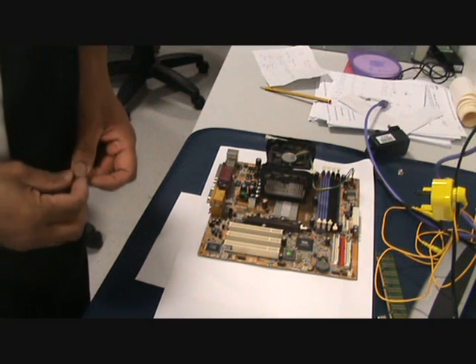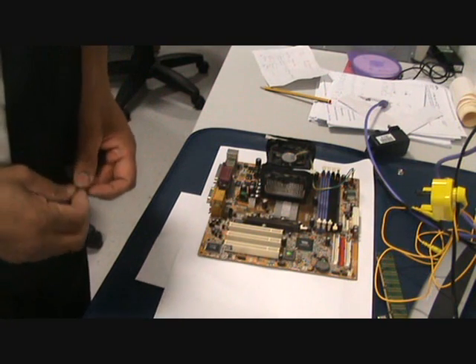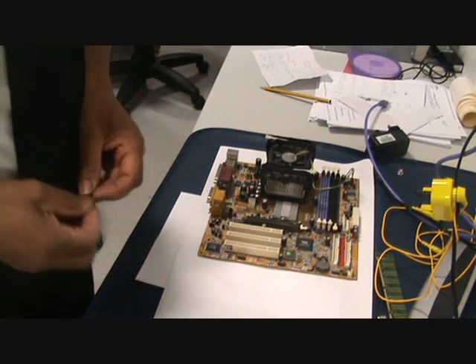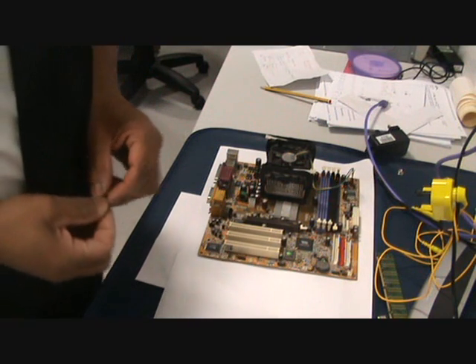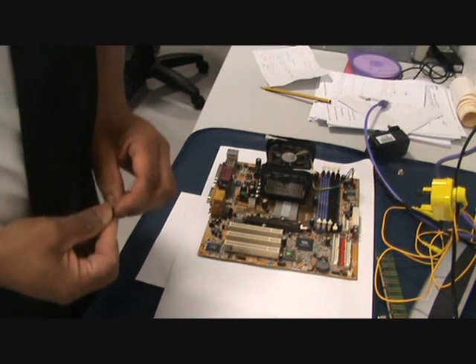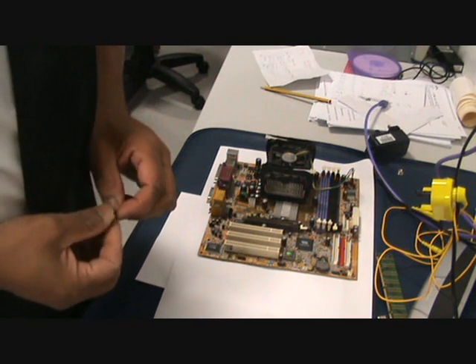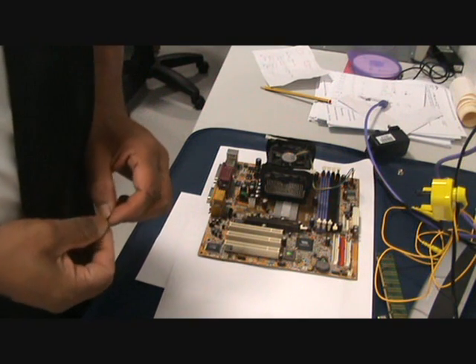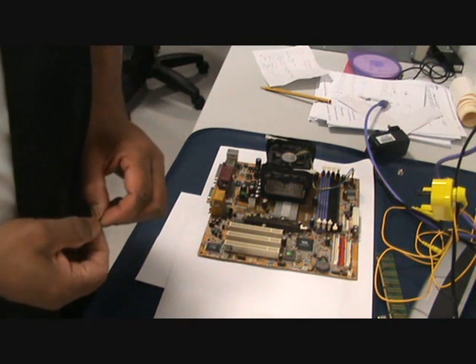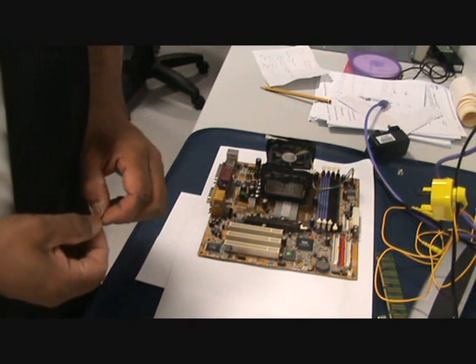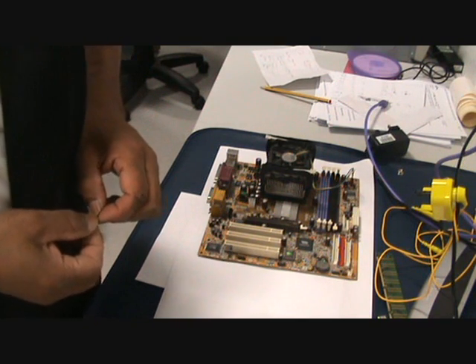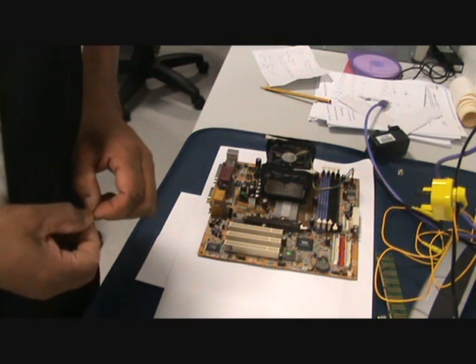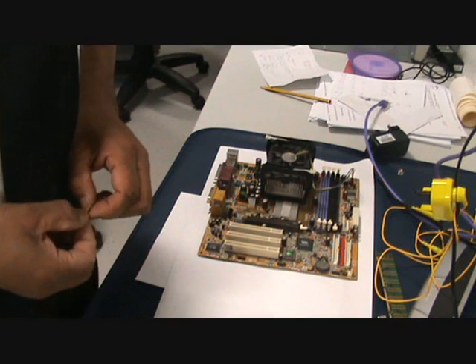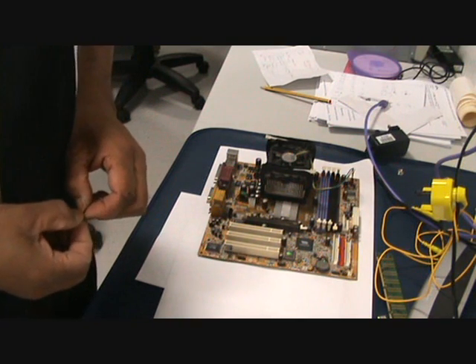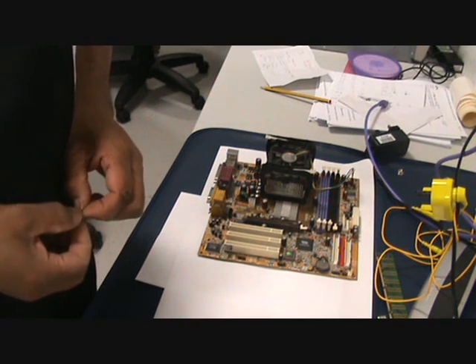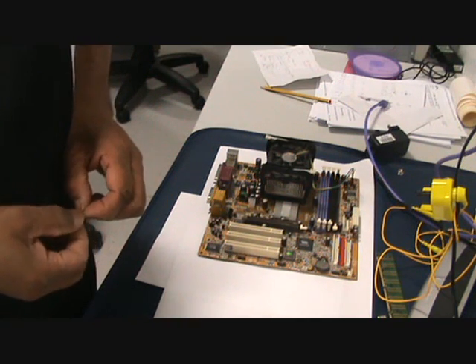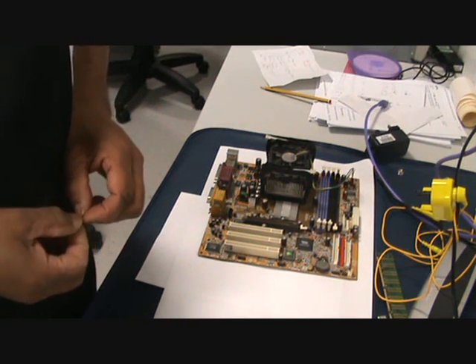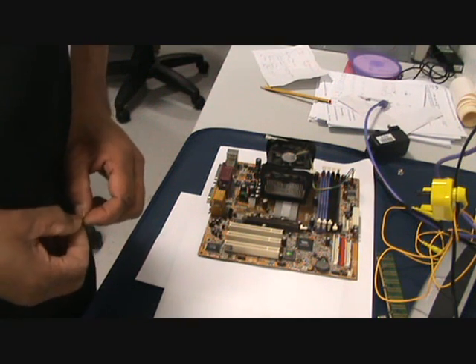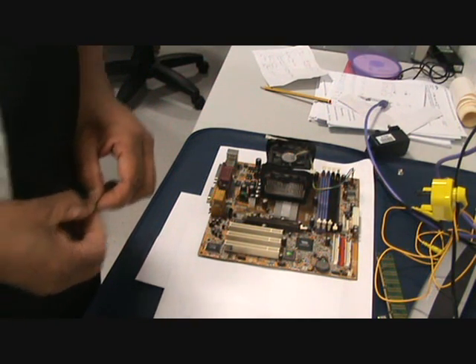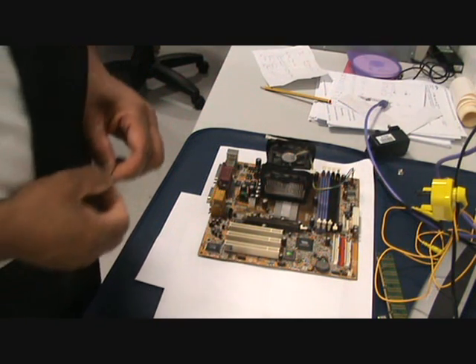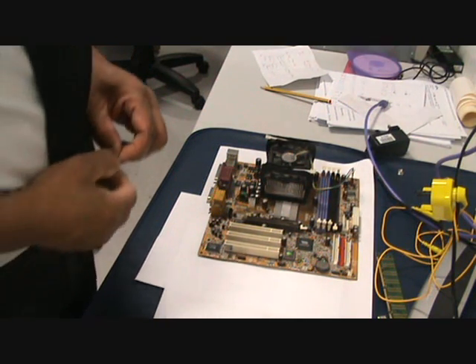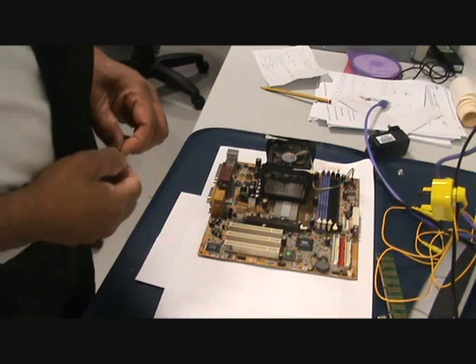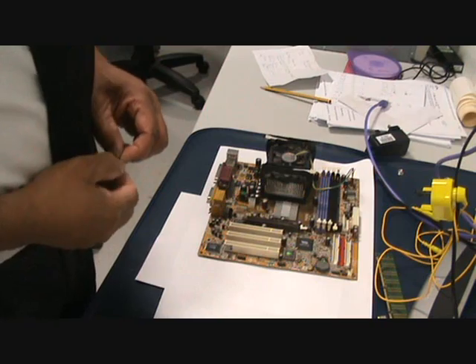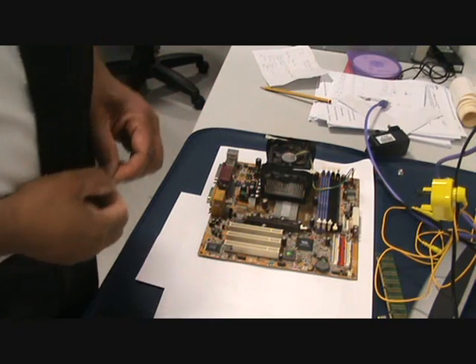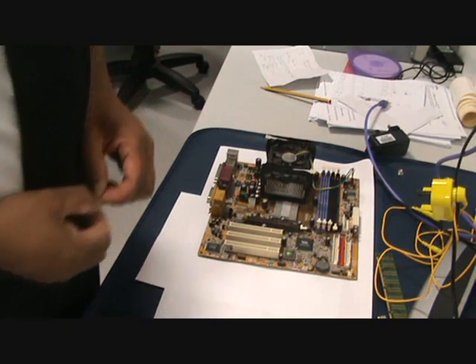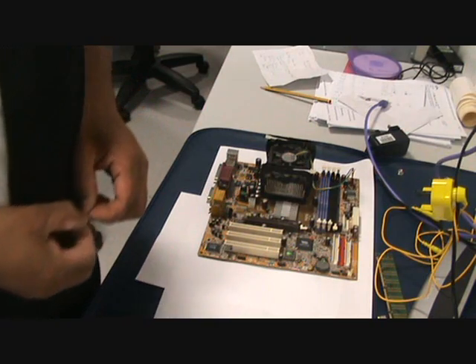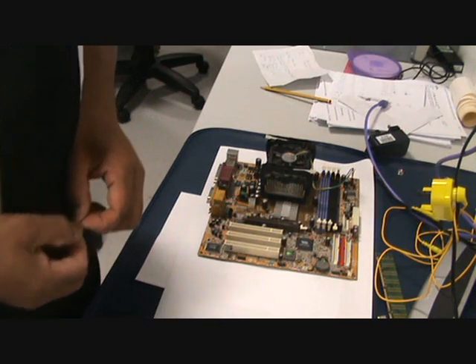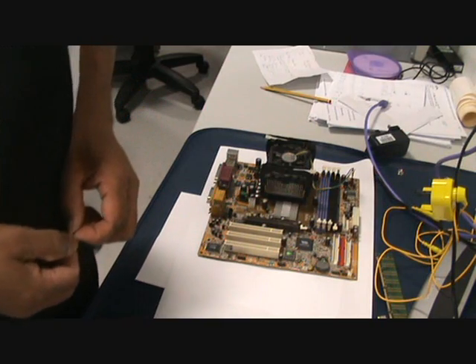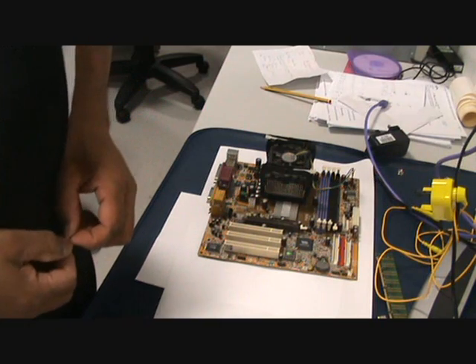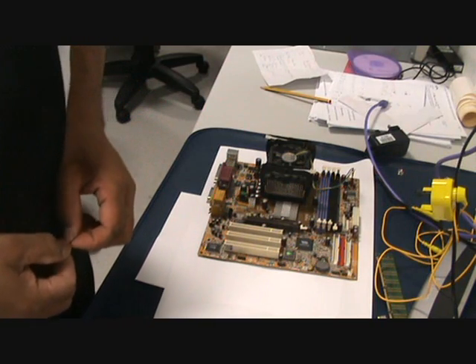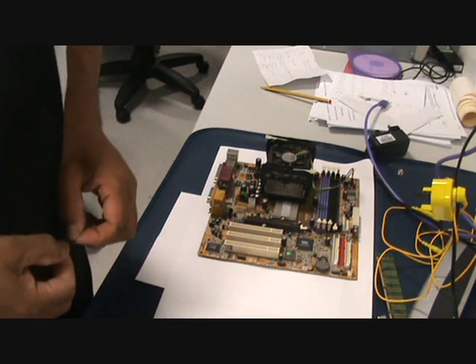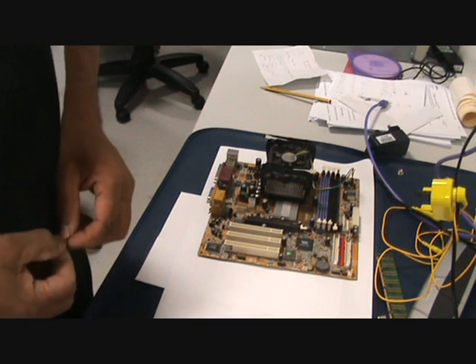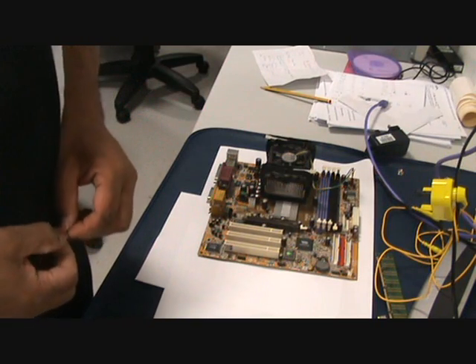Today folks, I'm going to show you how to swap a motherboard out, or put your own in.